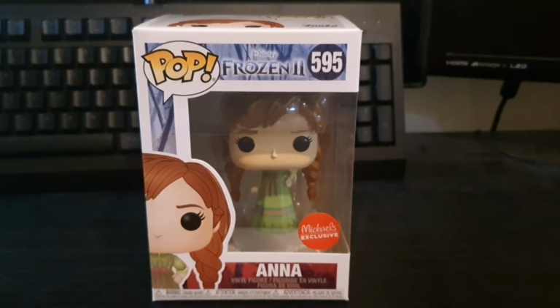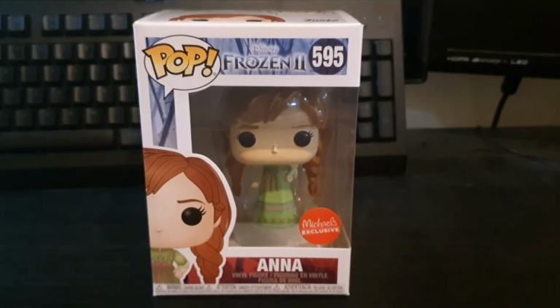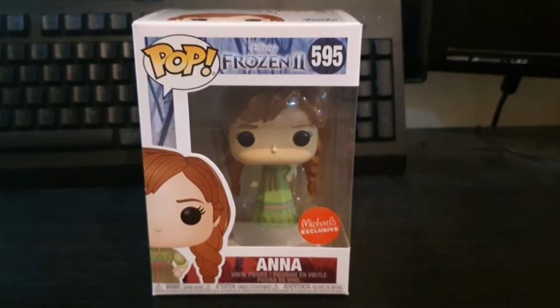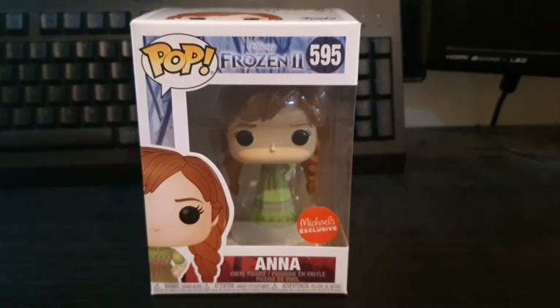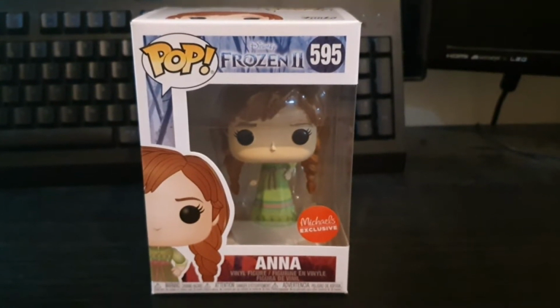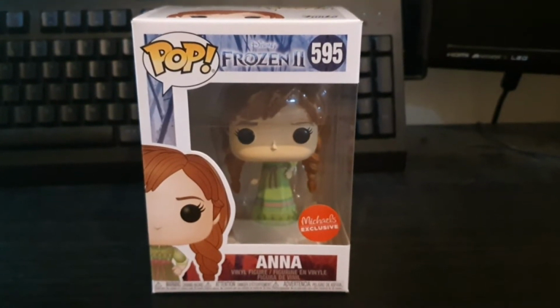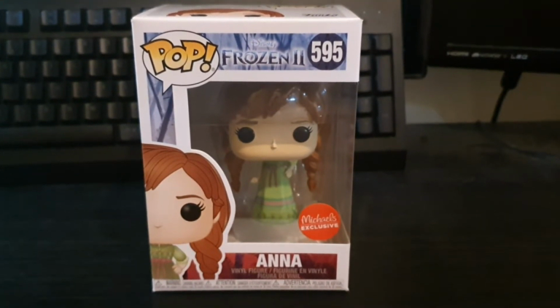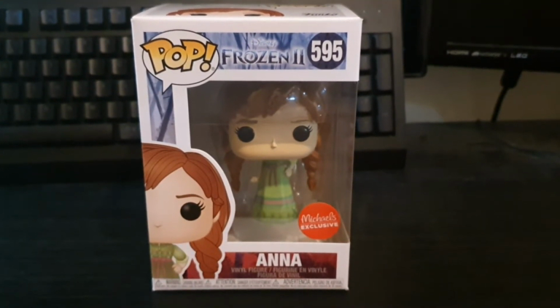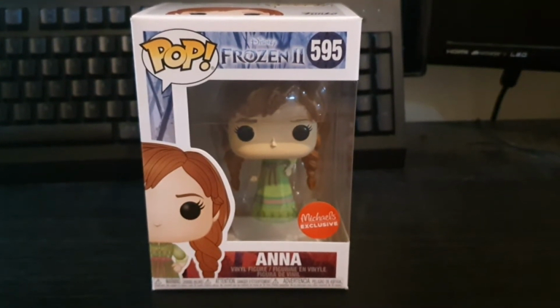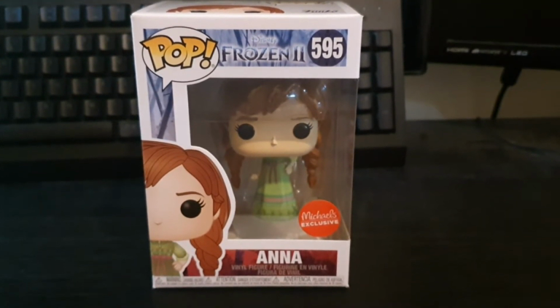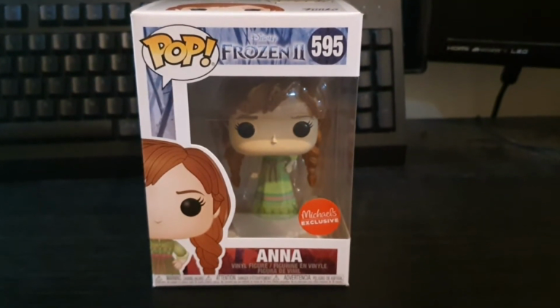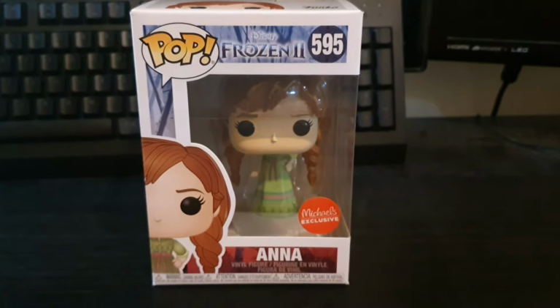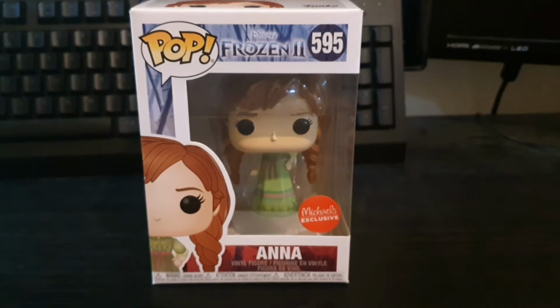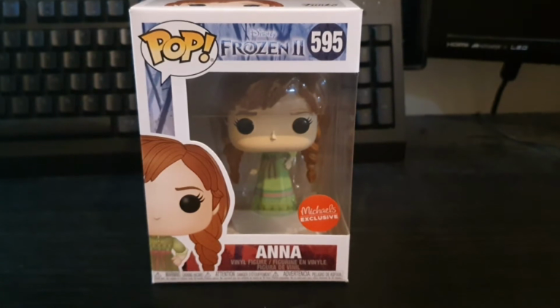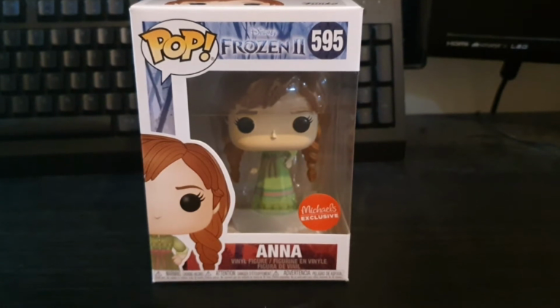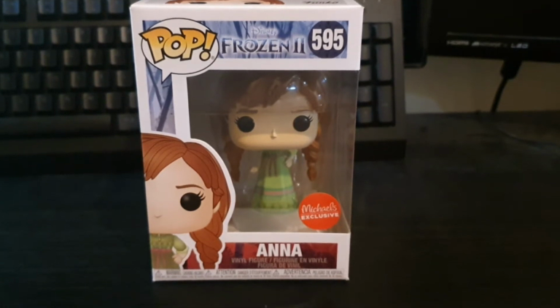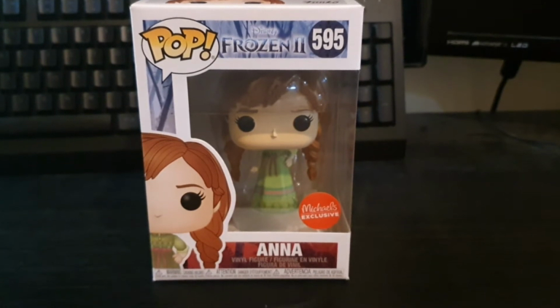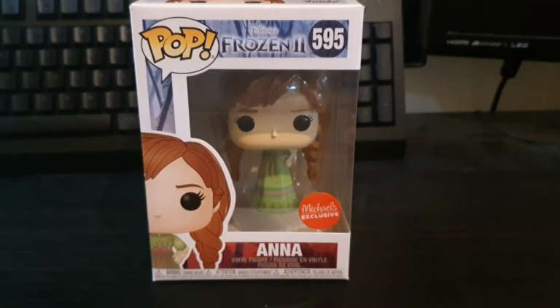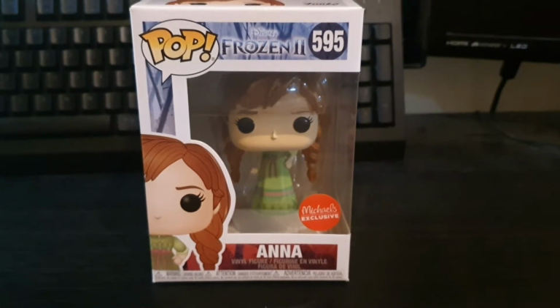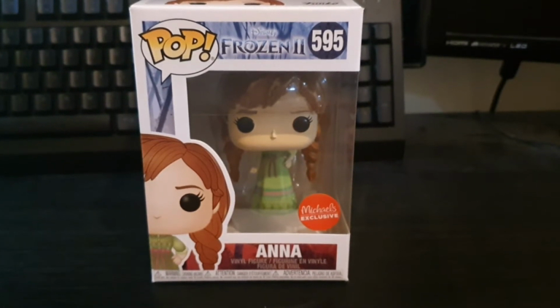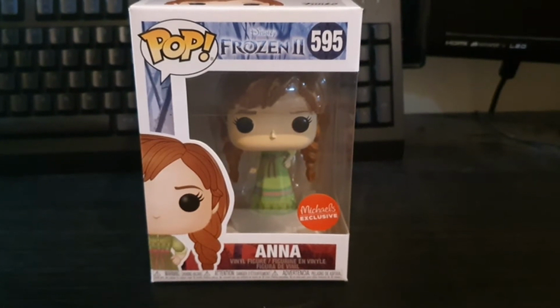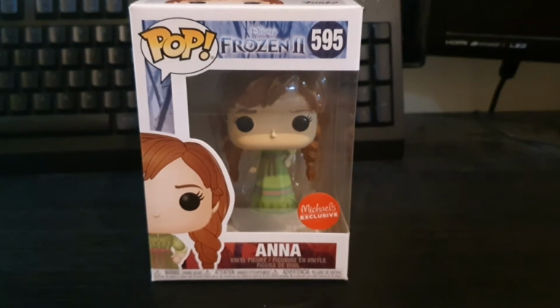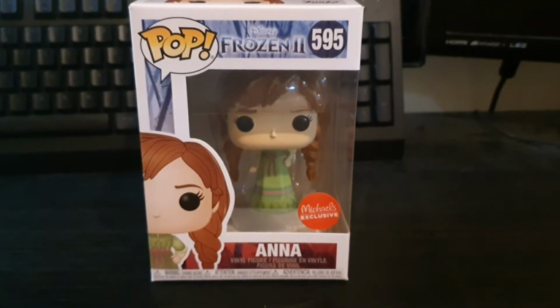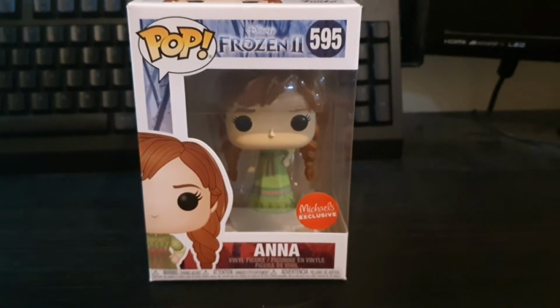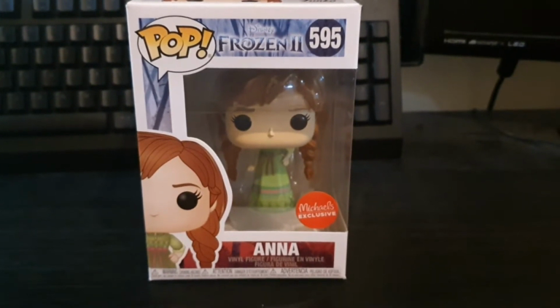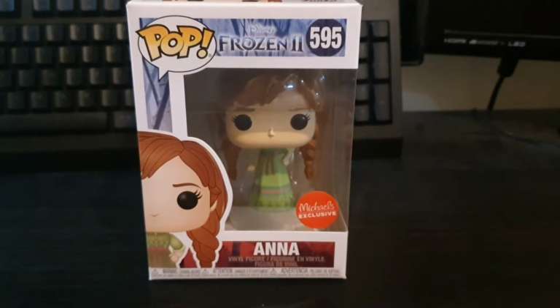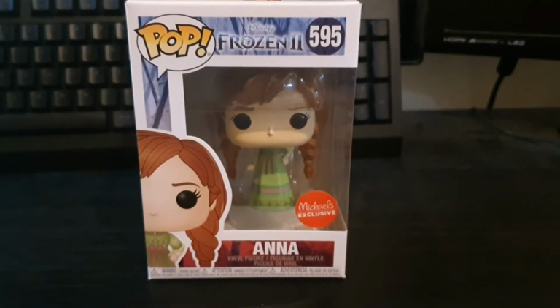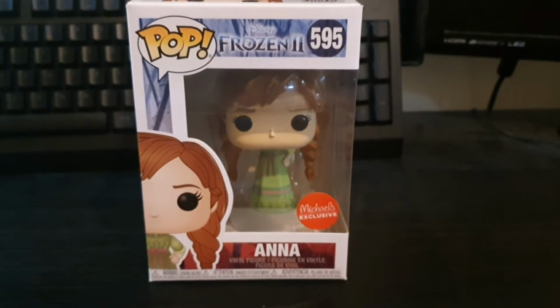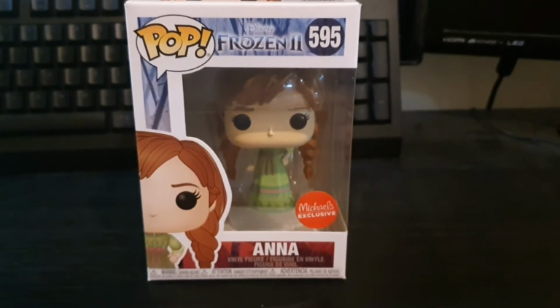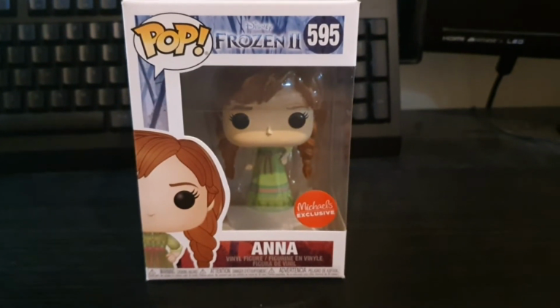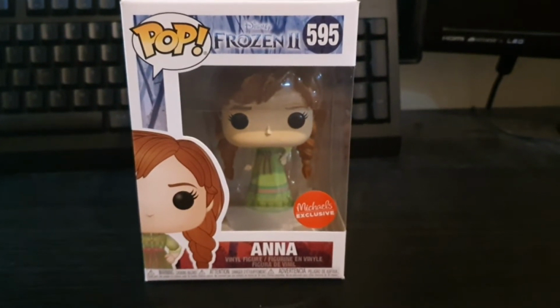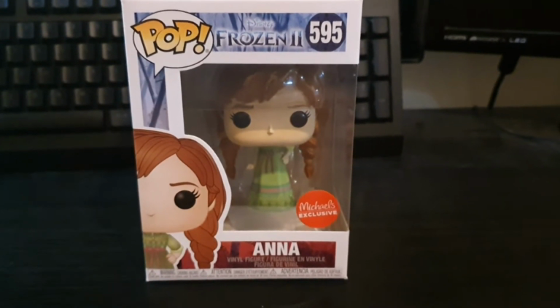Hi guys, Little Star here and today we're going to be taking a look at the Michael's exclusive Anna from Frozen 2.